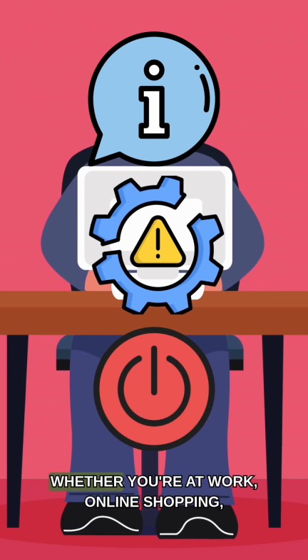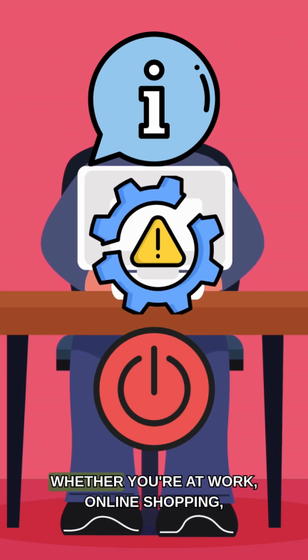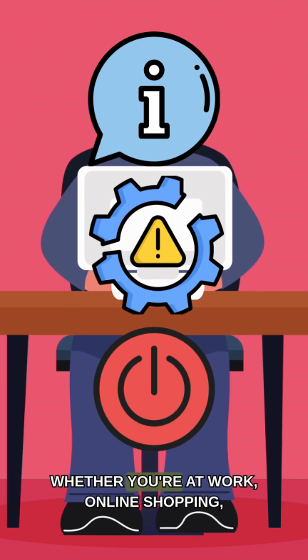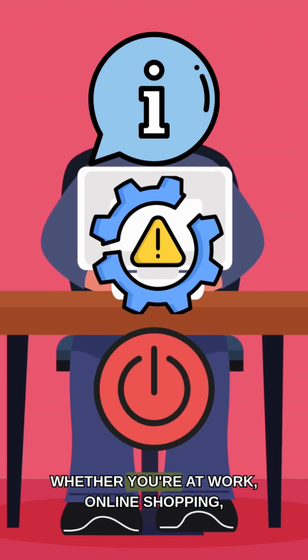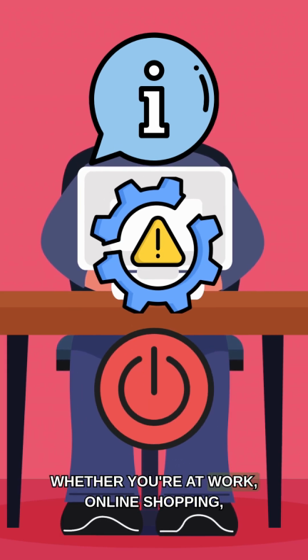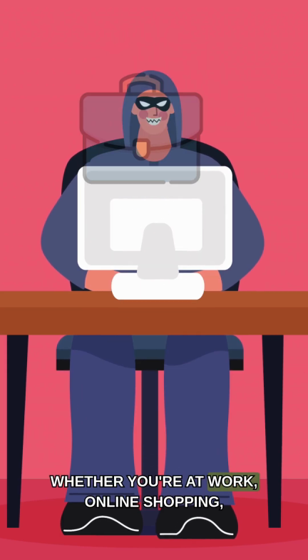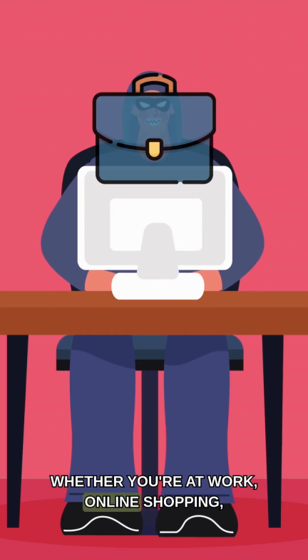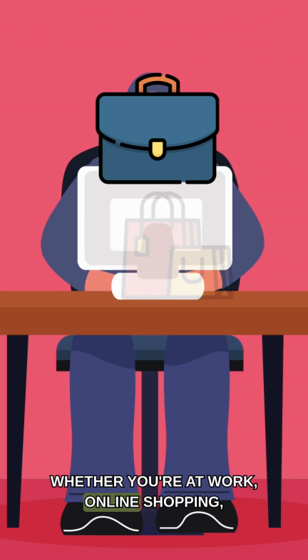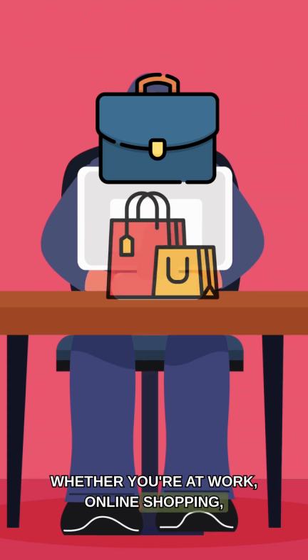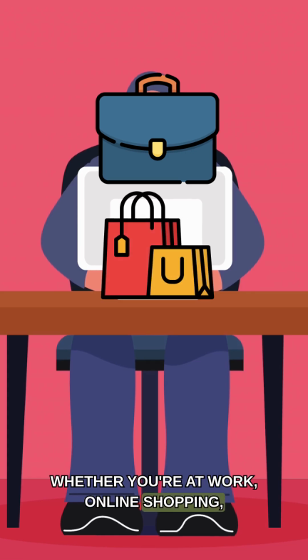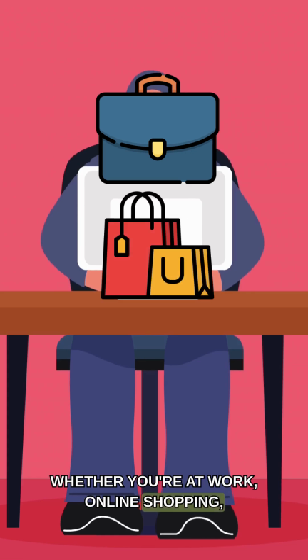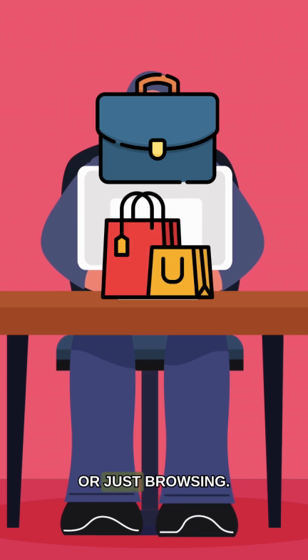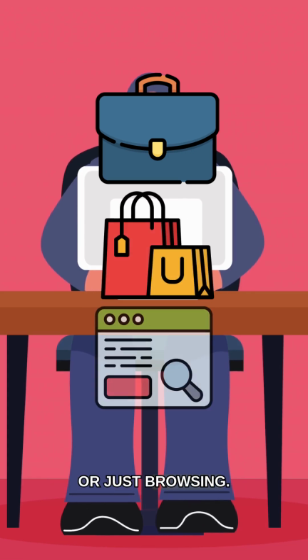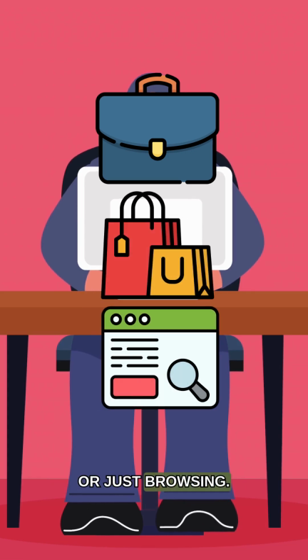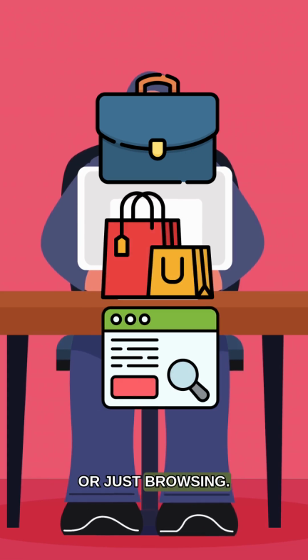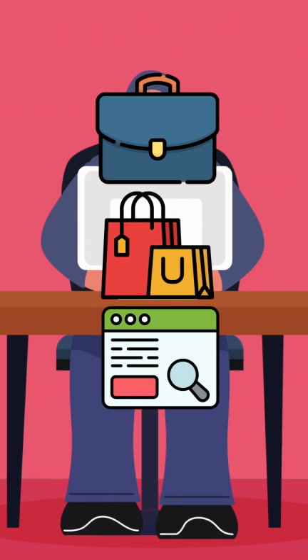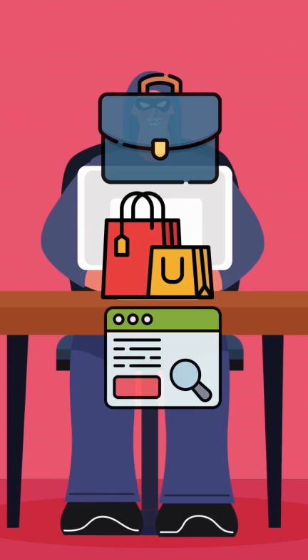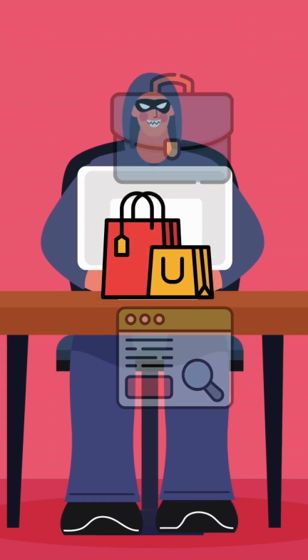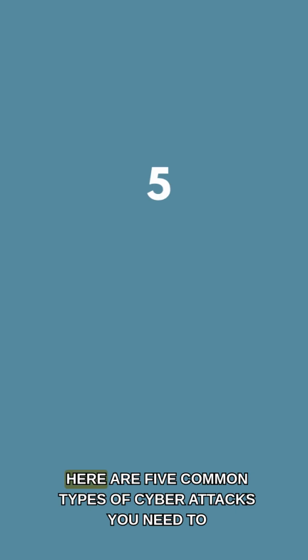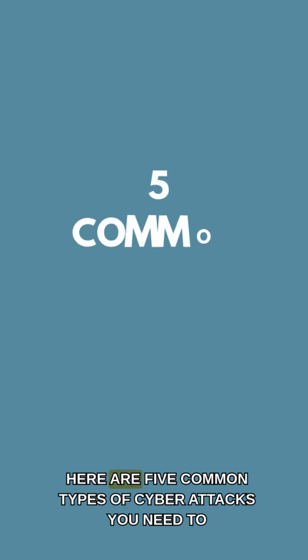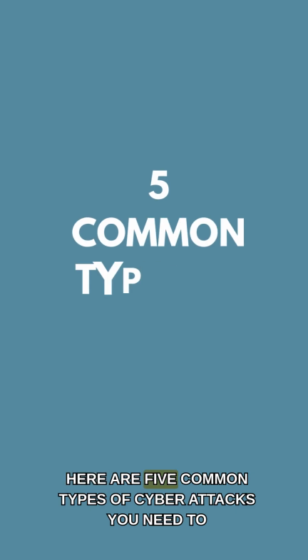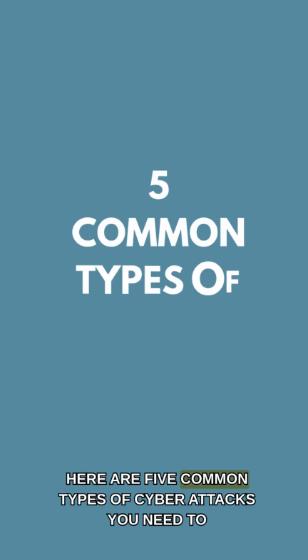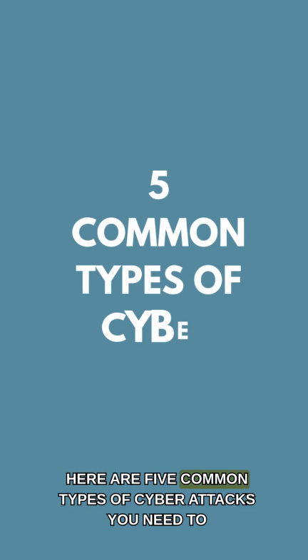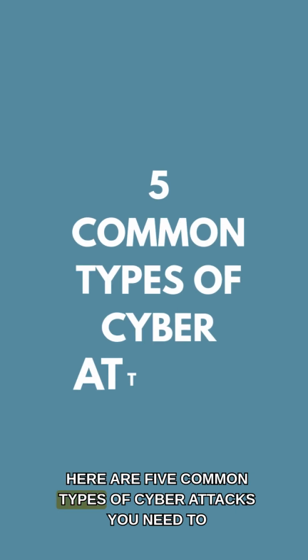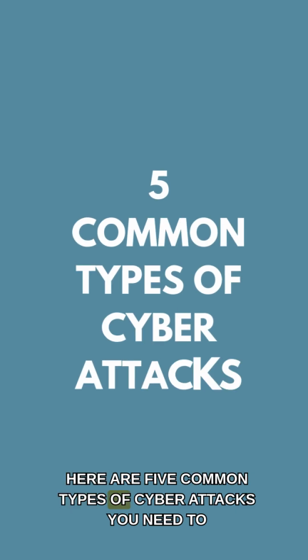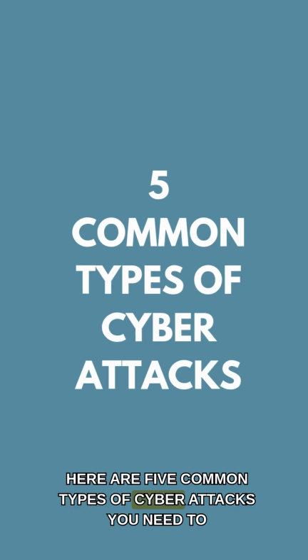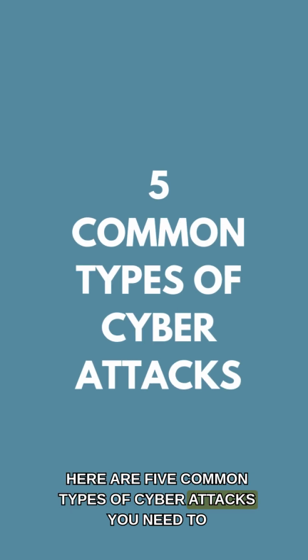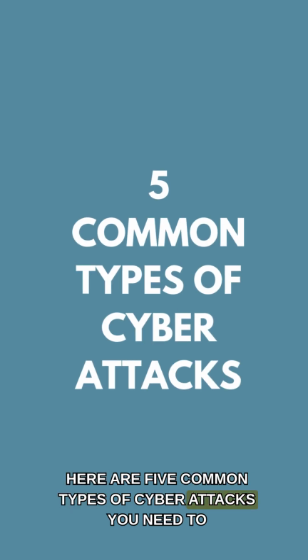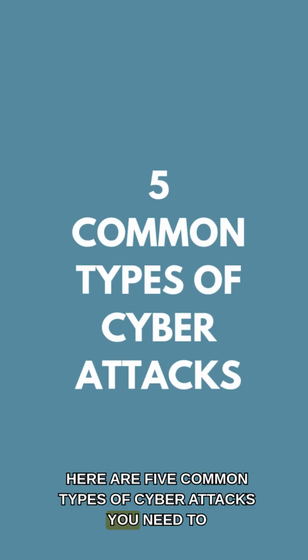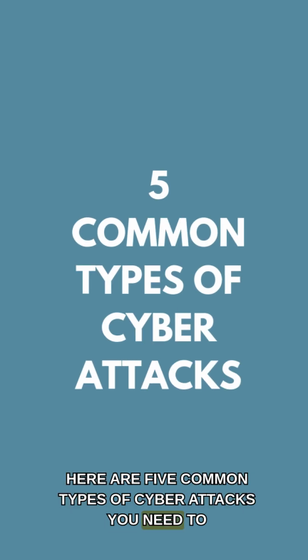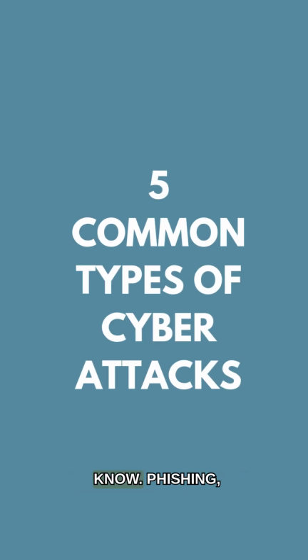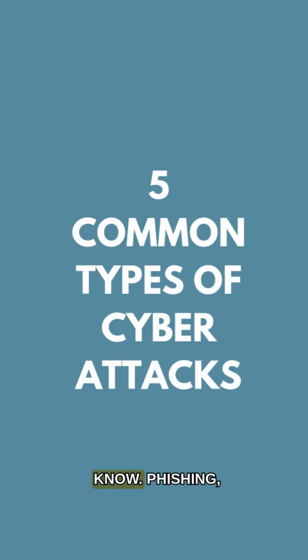Whether you're at work, online shopping, or just browsing, here are five common types of cyber attacks you need to know.